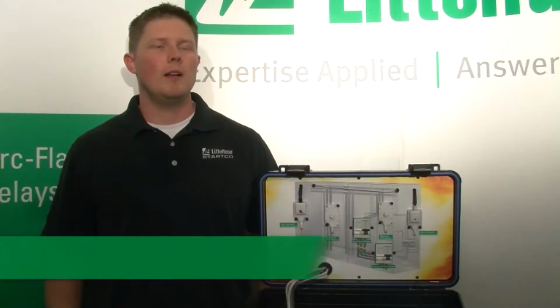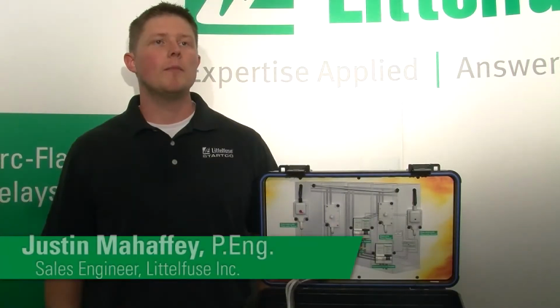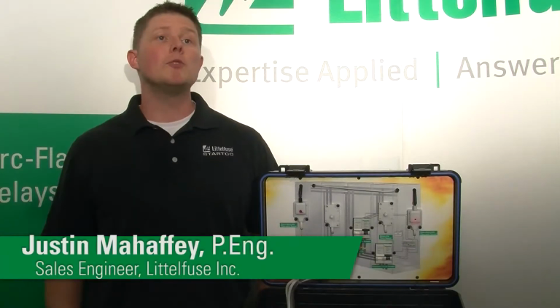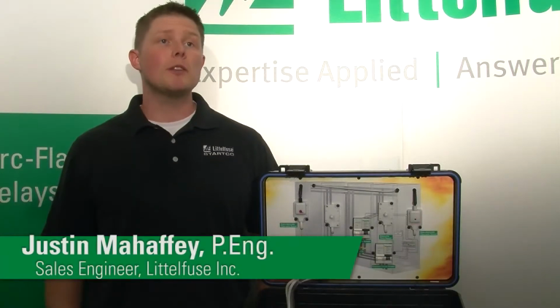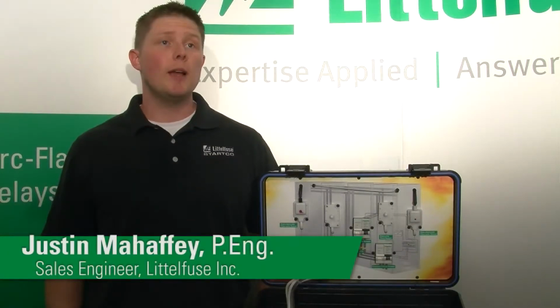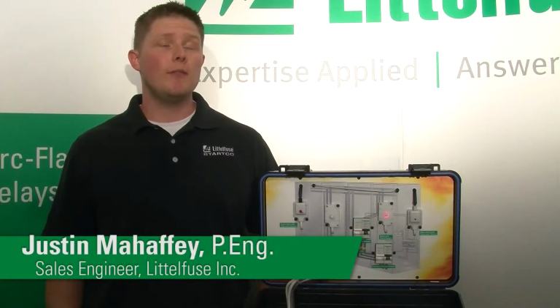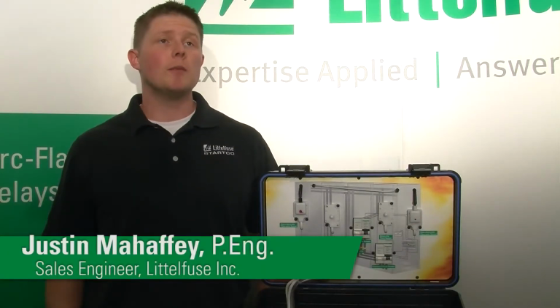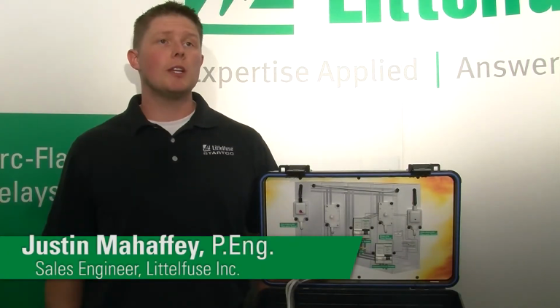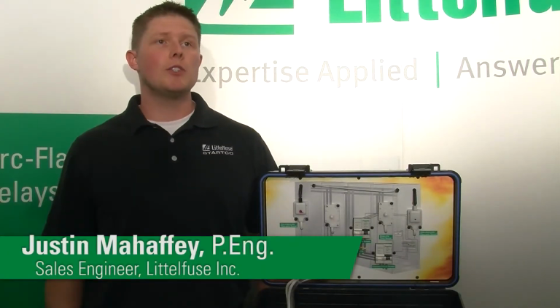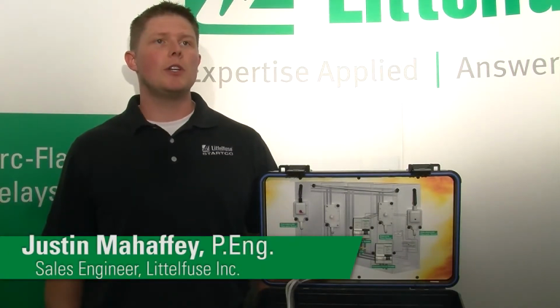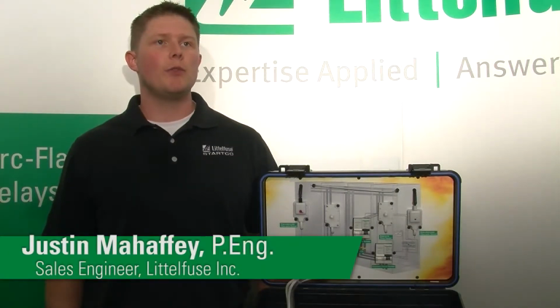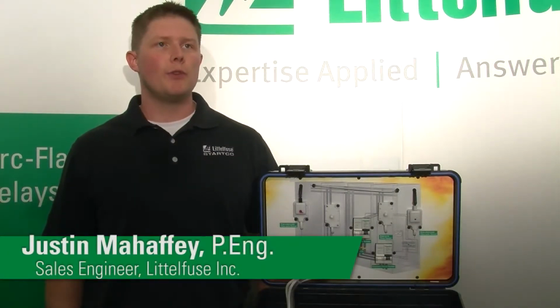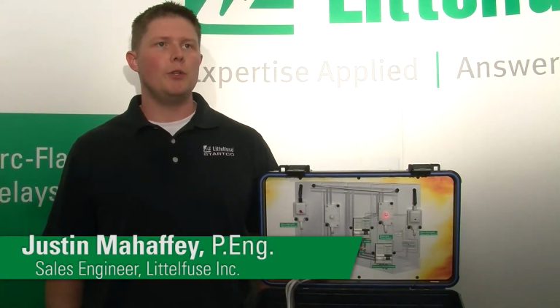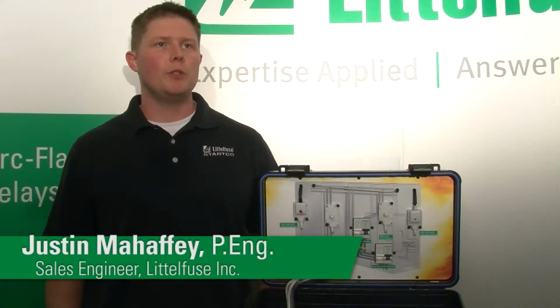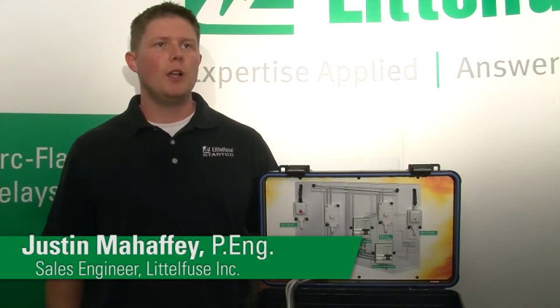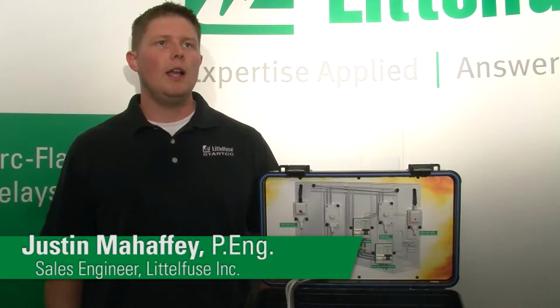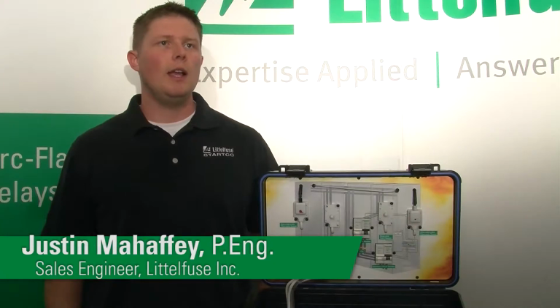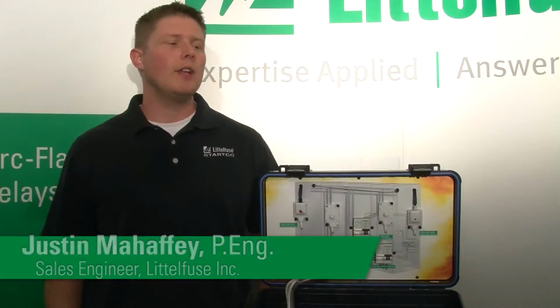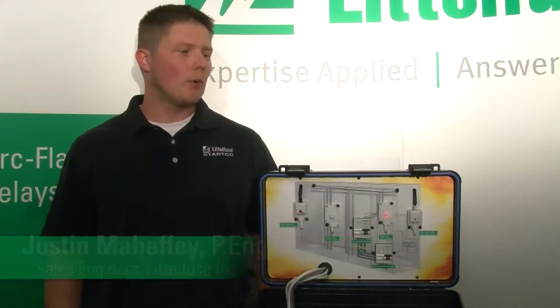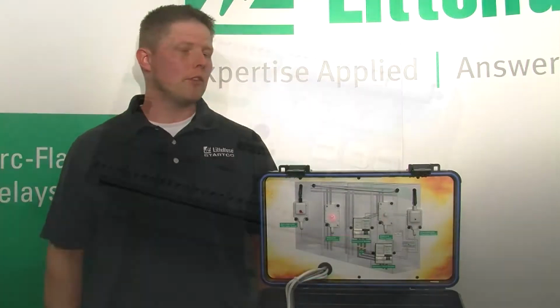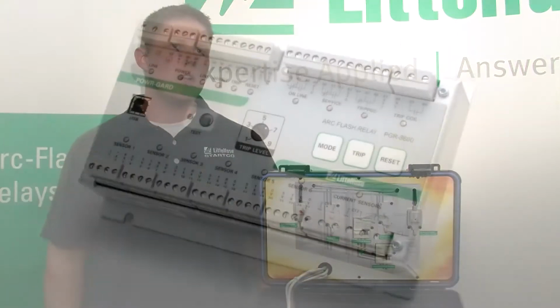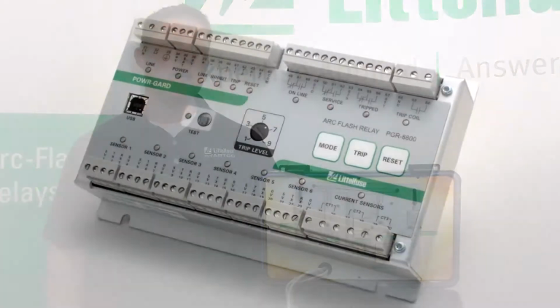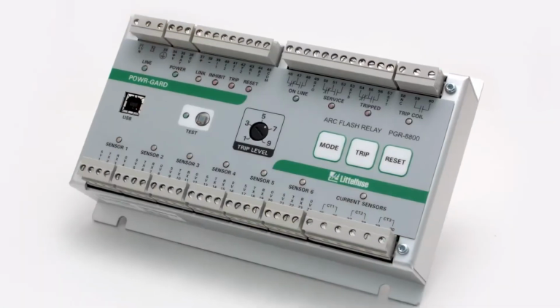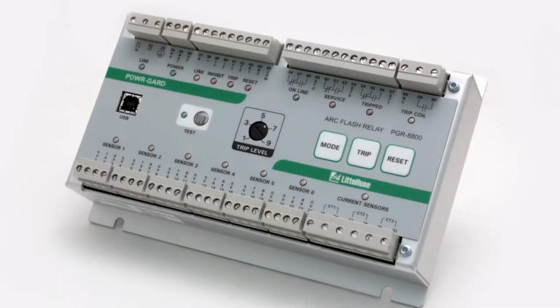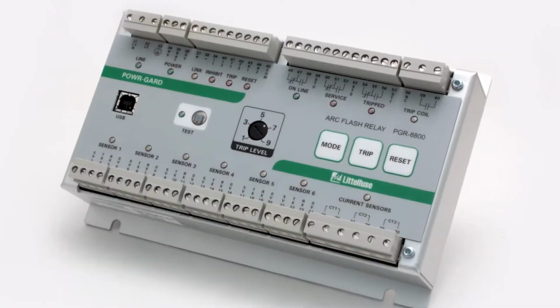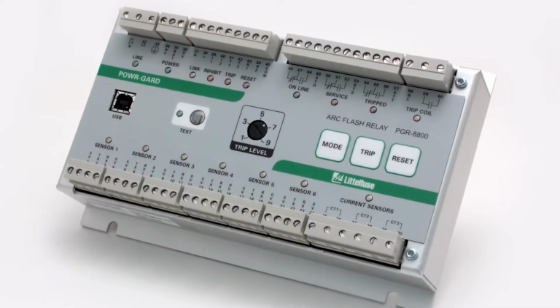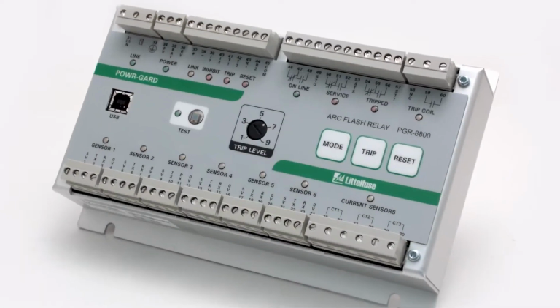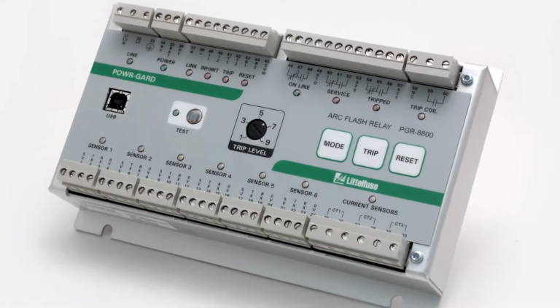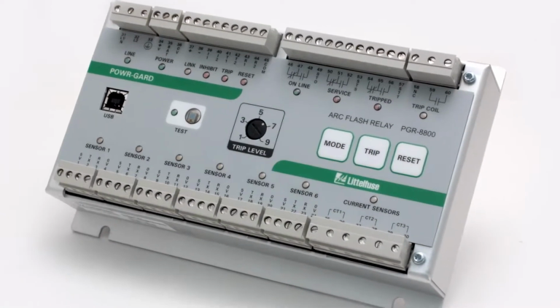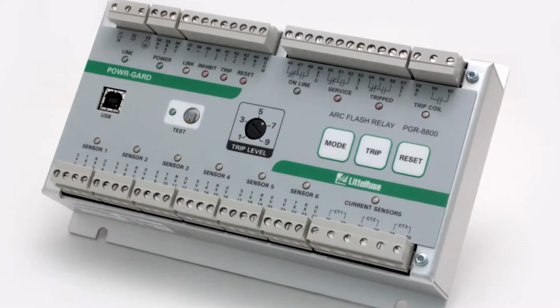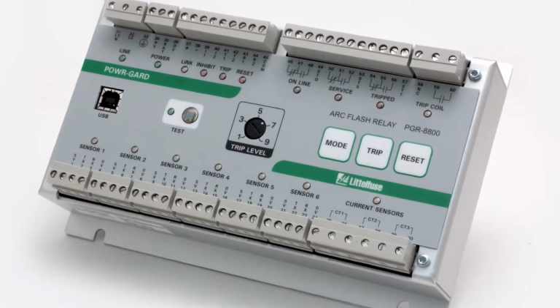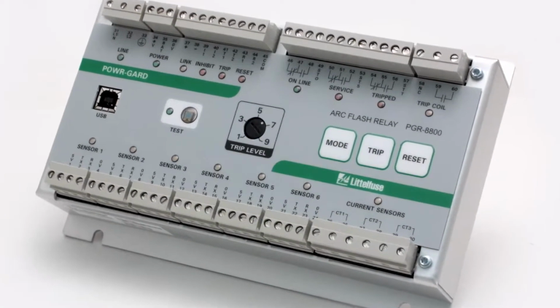My name is Justin Mahaffey. I'm a sales engineer with Littlefuse and today we're going to talk about the PGR 8800 arc flash relay.